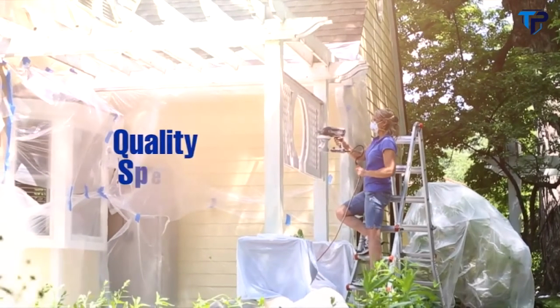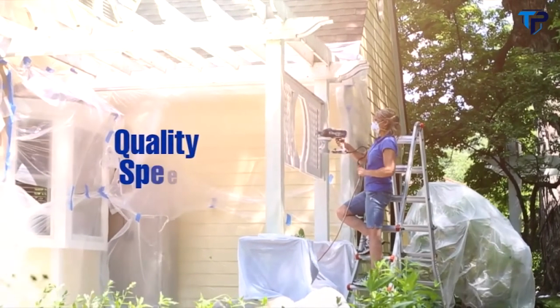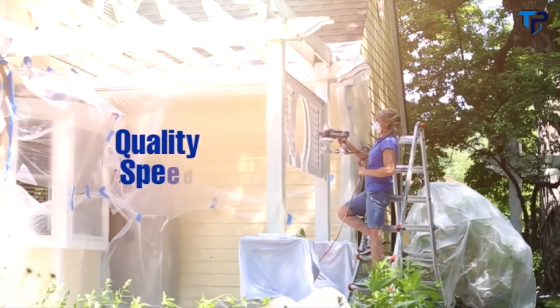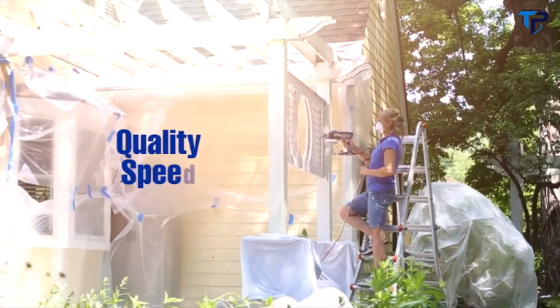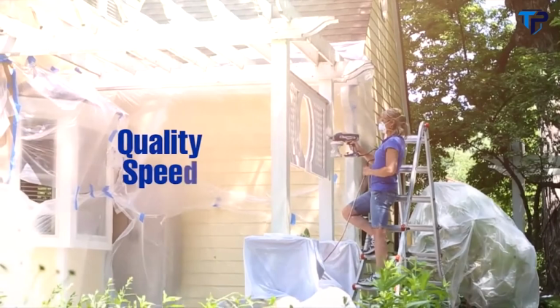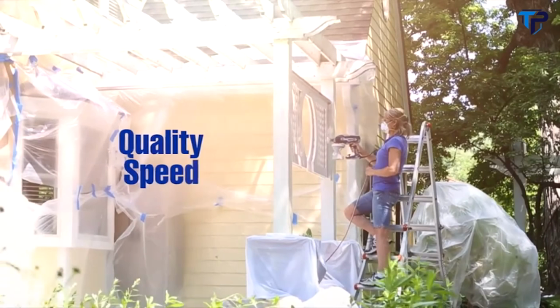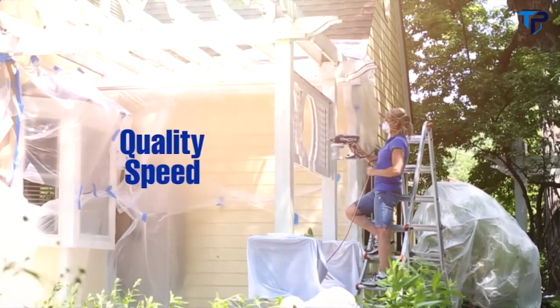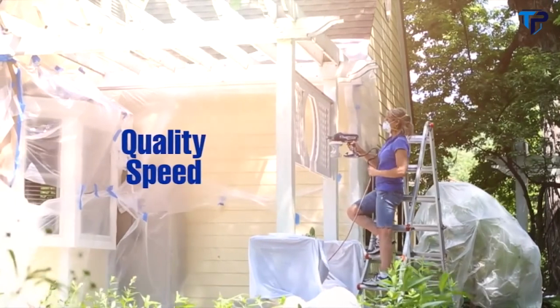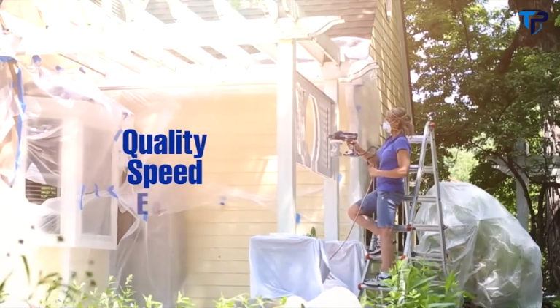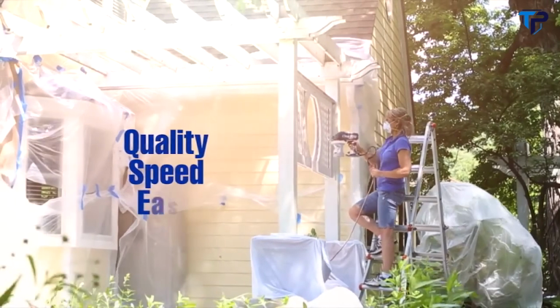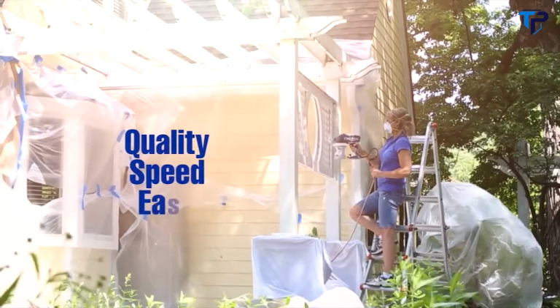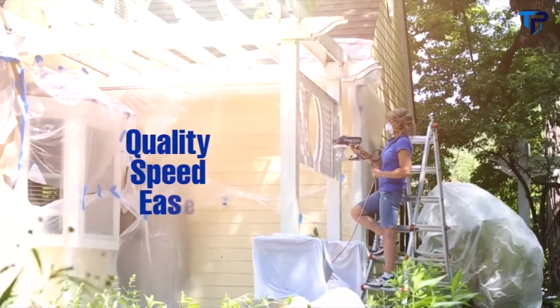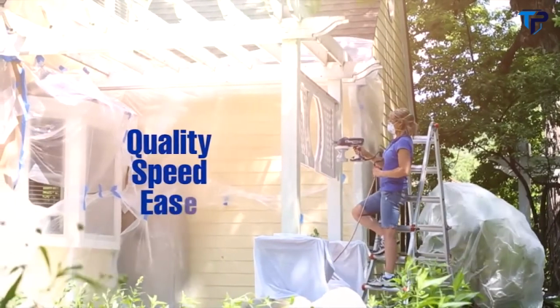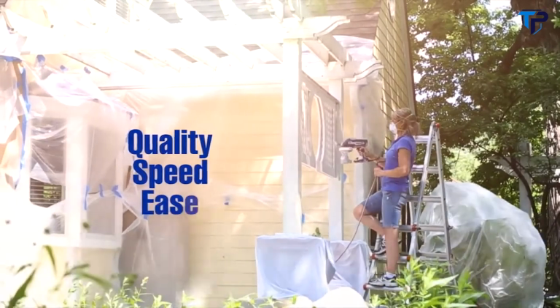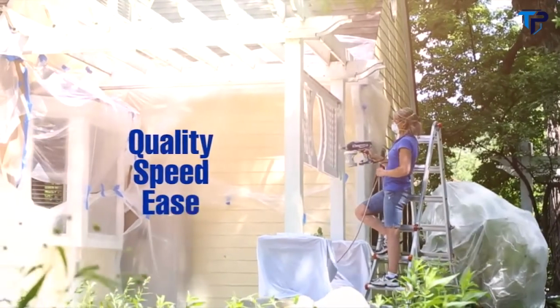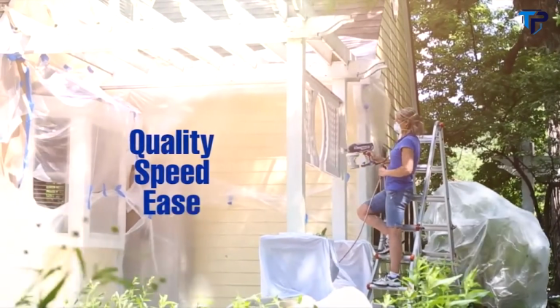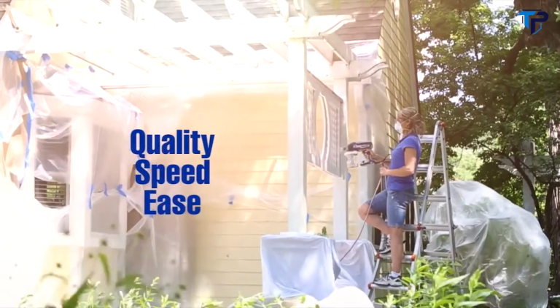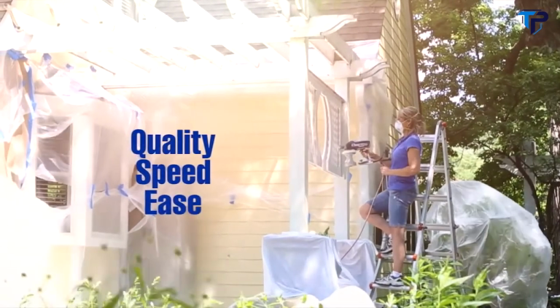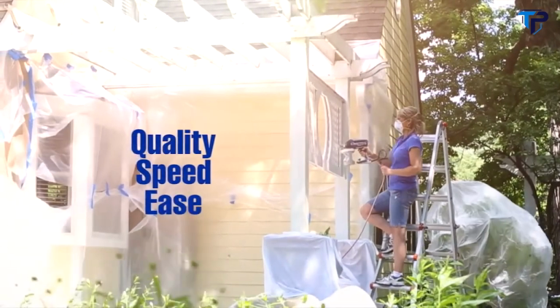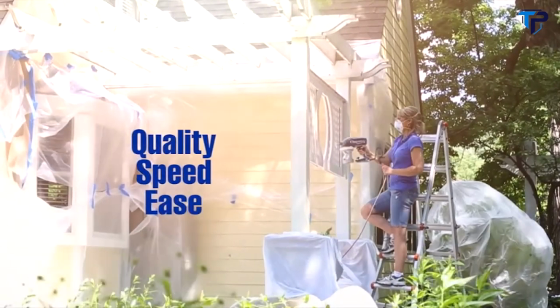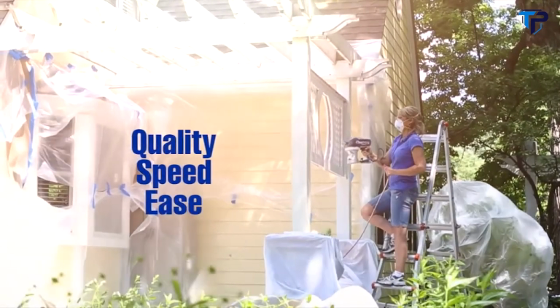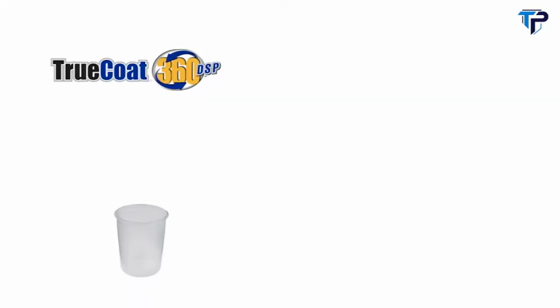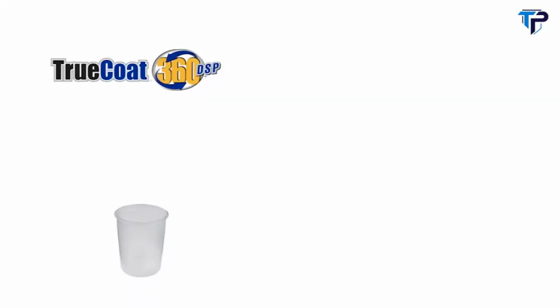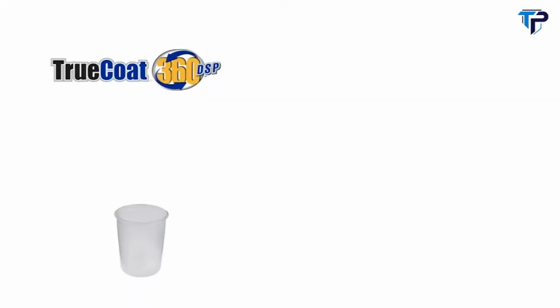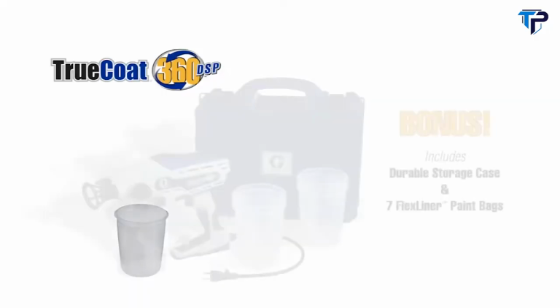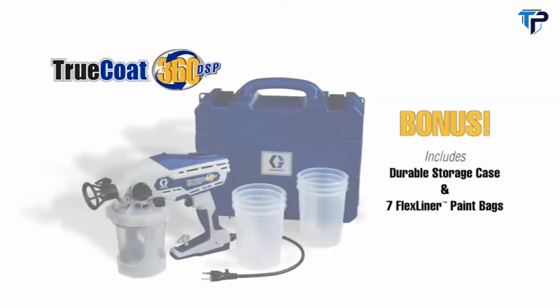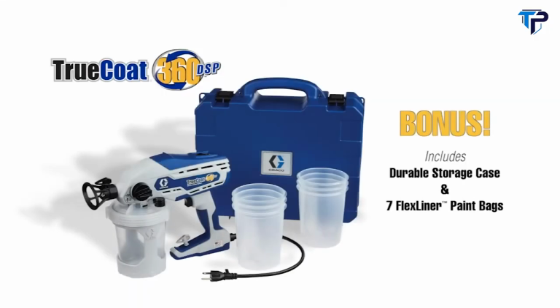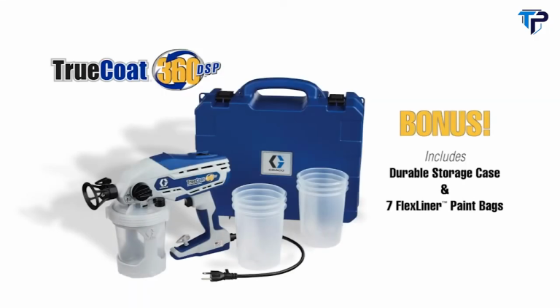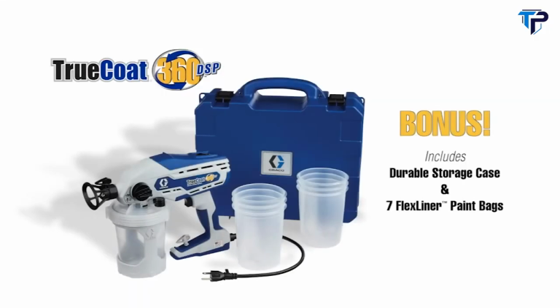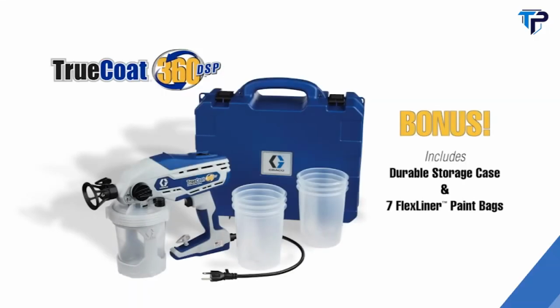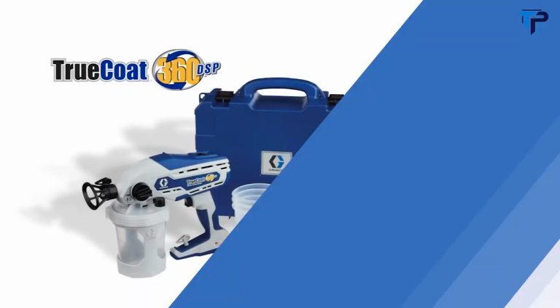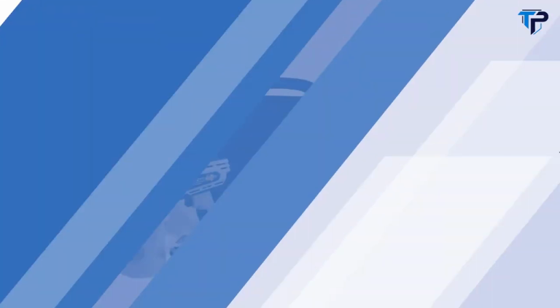Graco Truco 360 DSP — it's in the quality, it's in the speed, it's in the ease. Quite simply, it's in the bag.